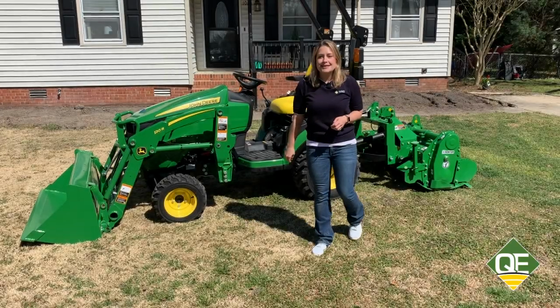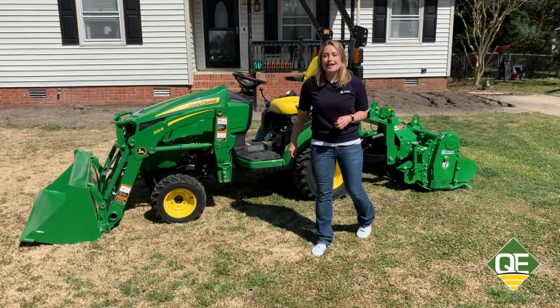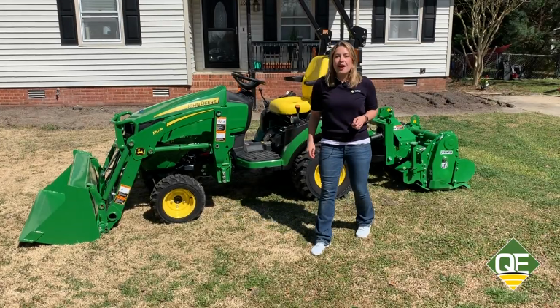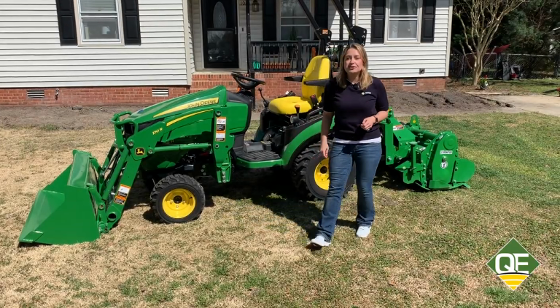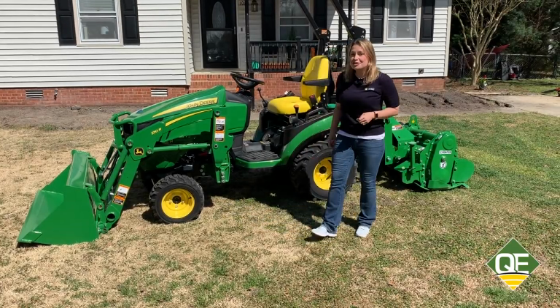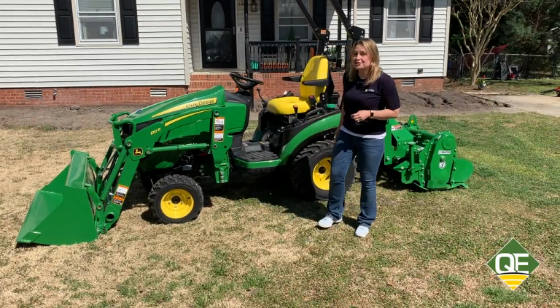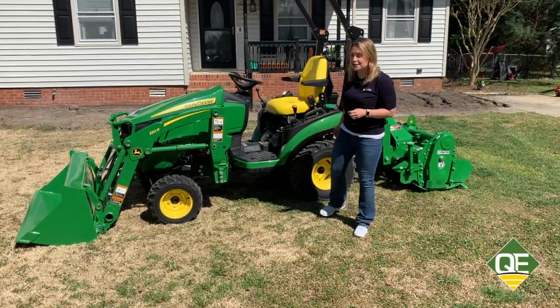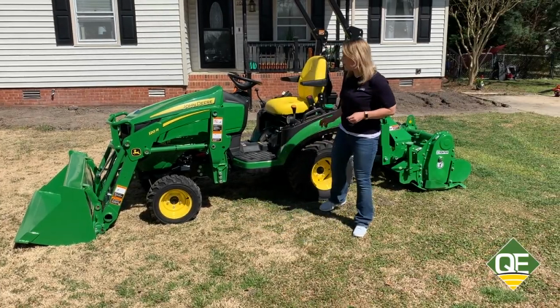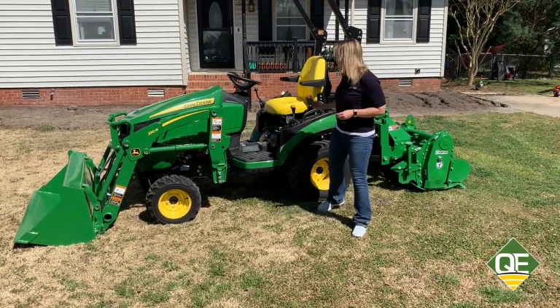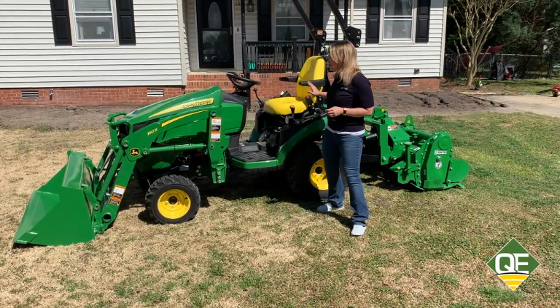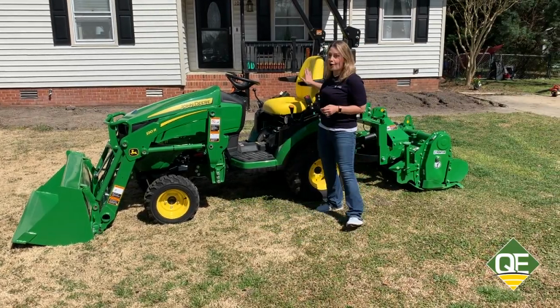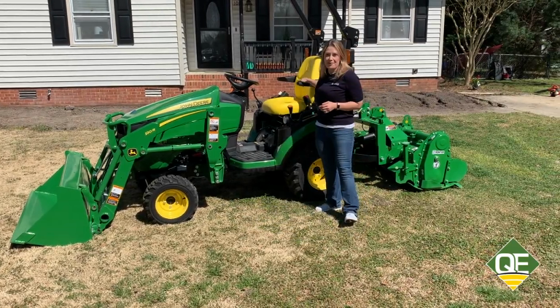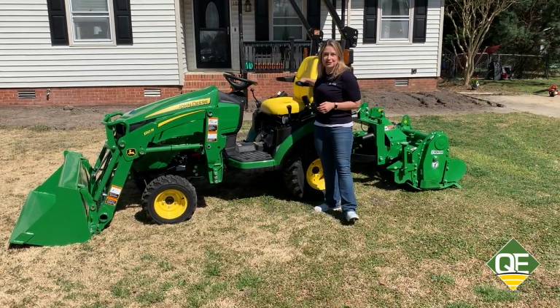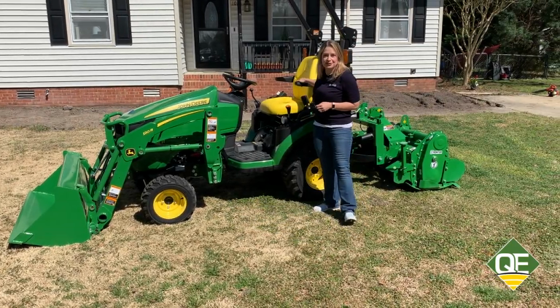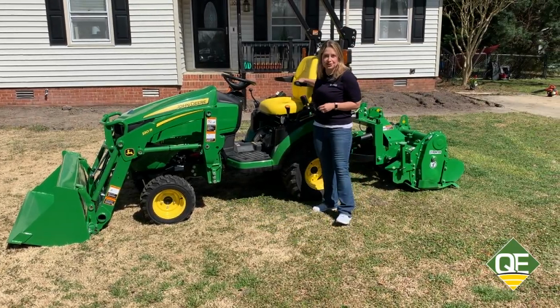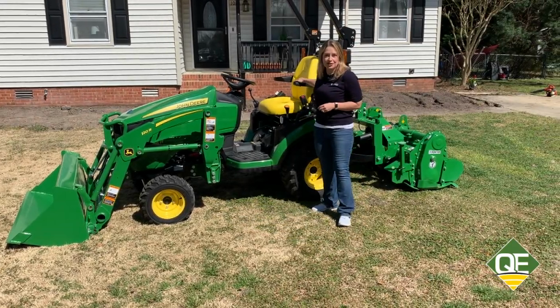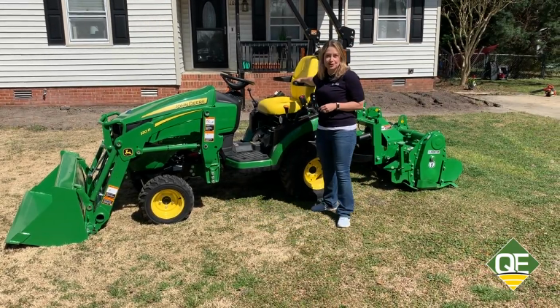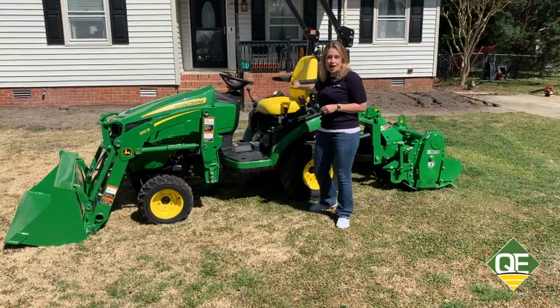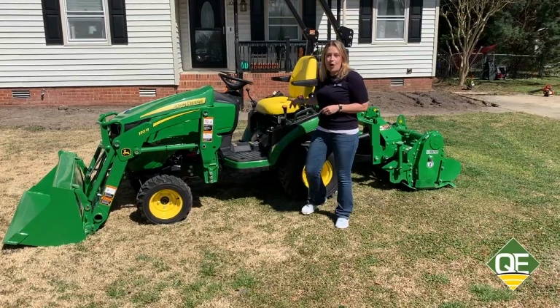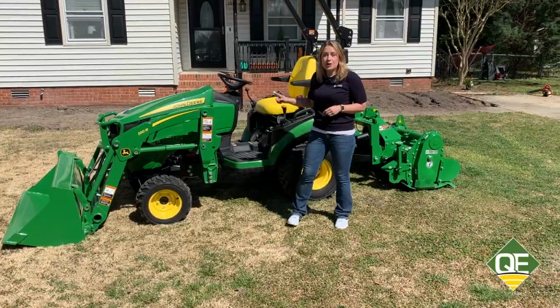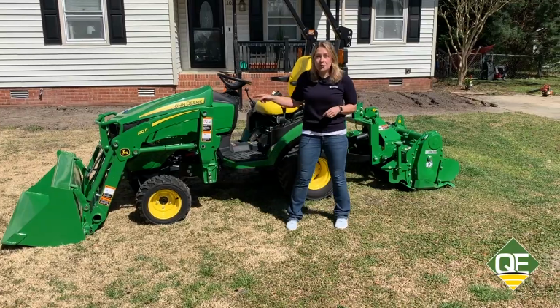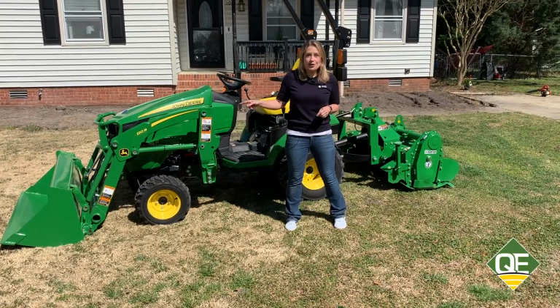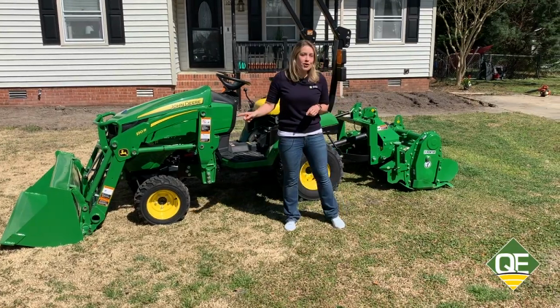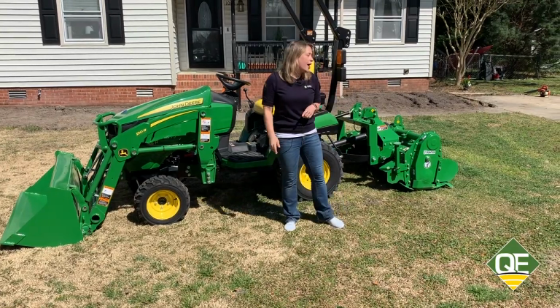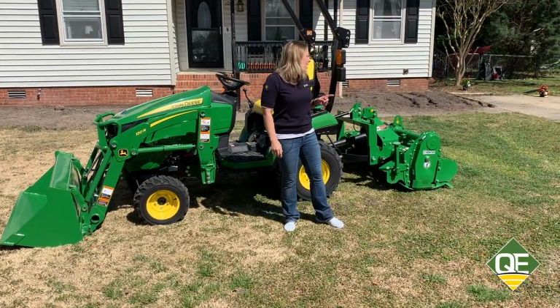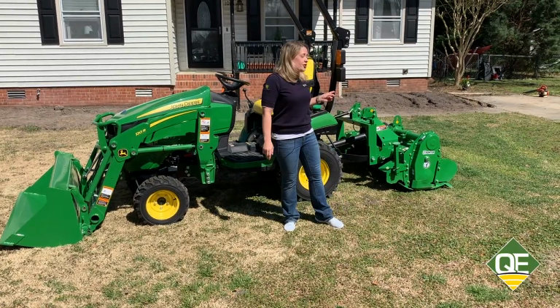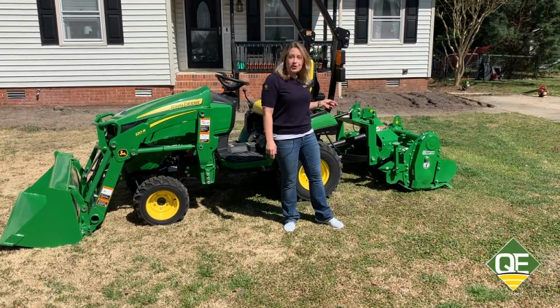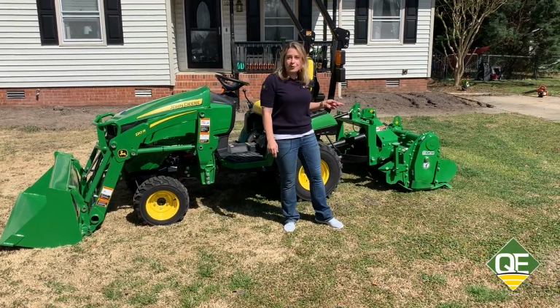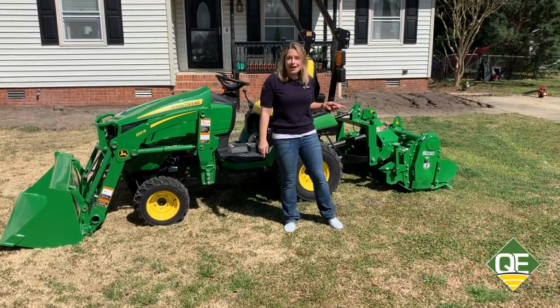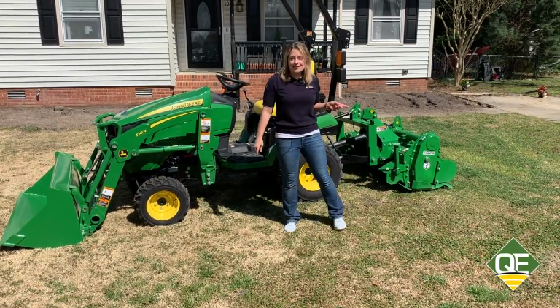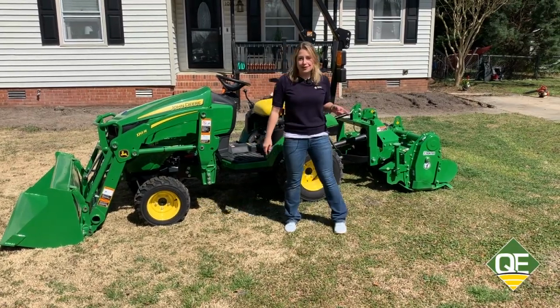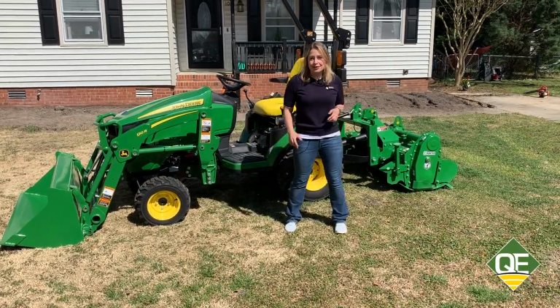Today we have a John Deere 1025R compact utility tractor, a 120 loader, and a 3049 tiller.